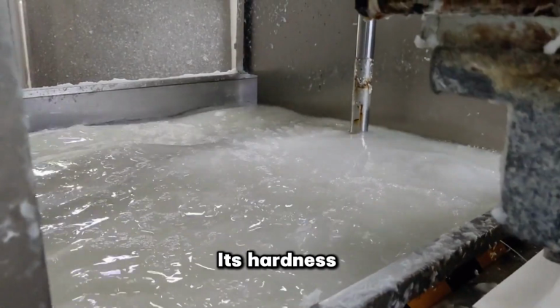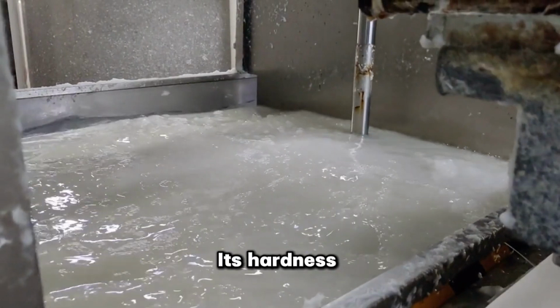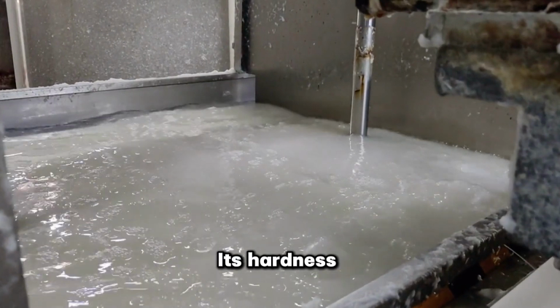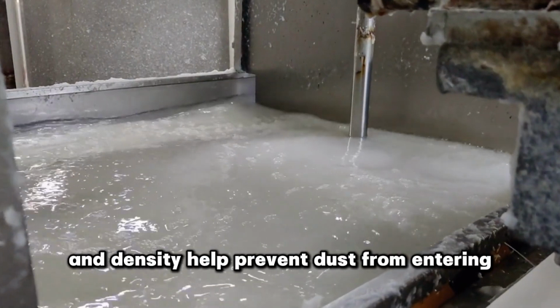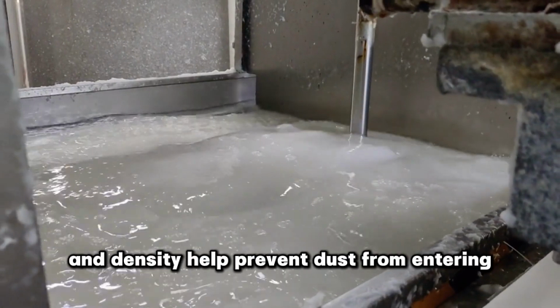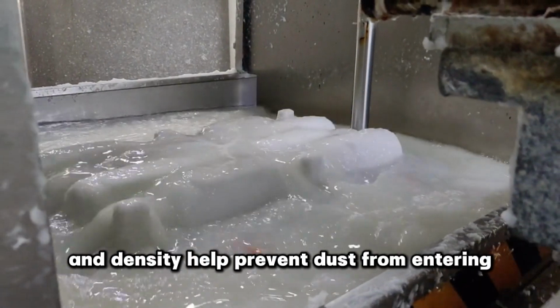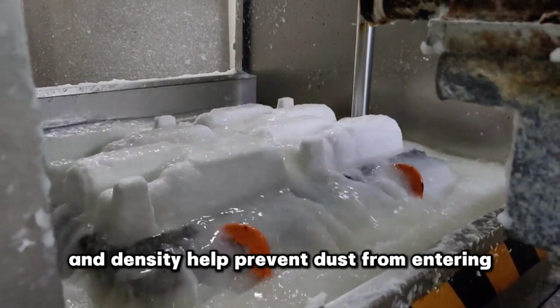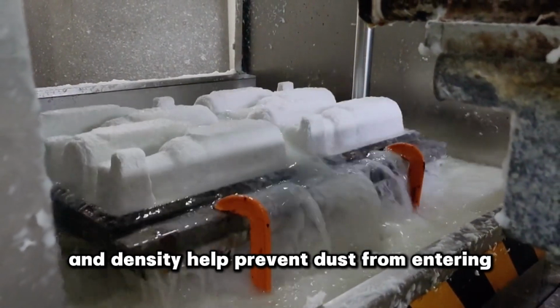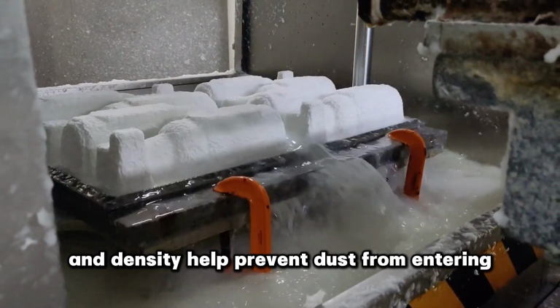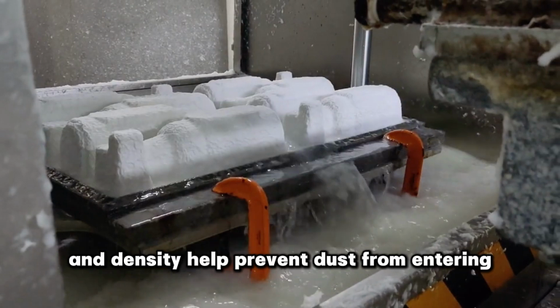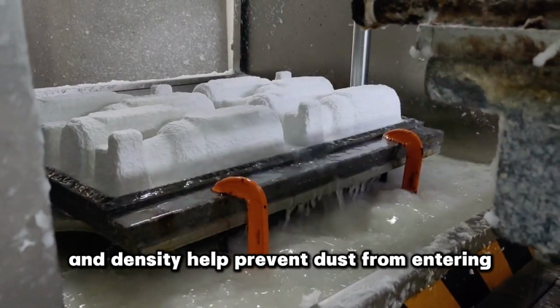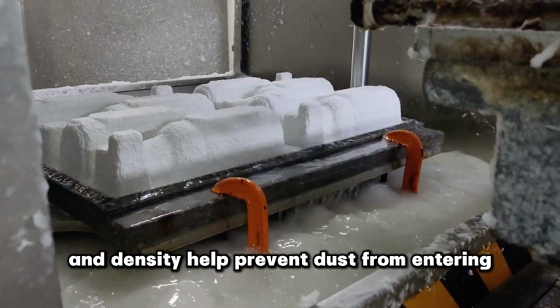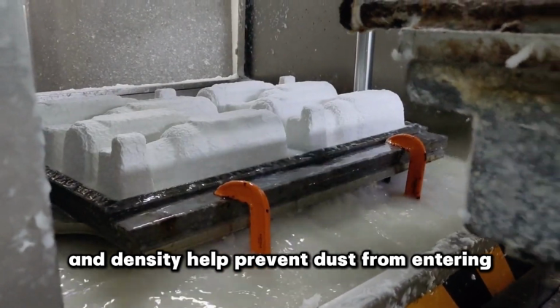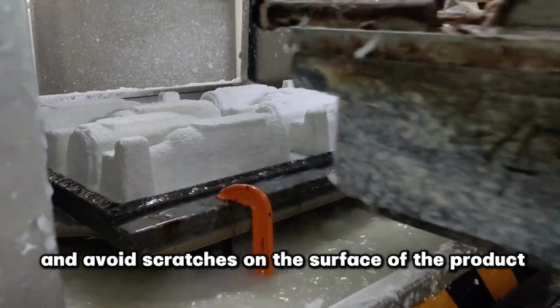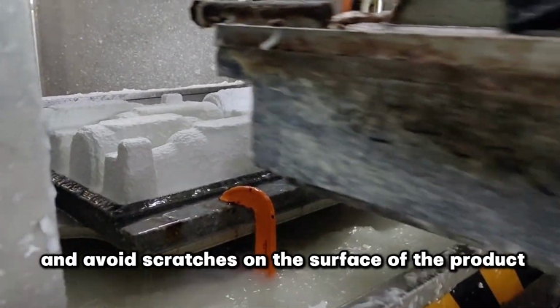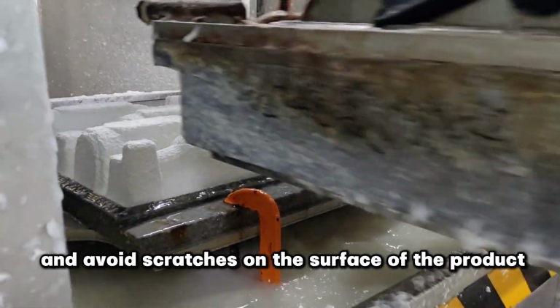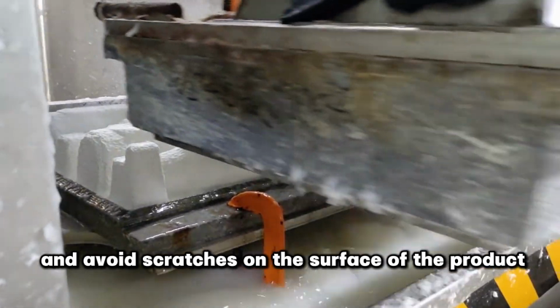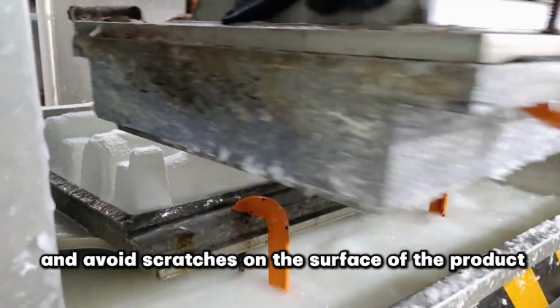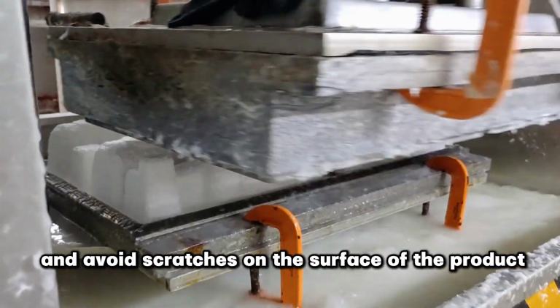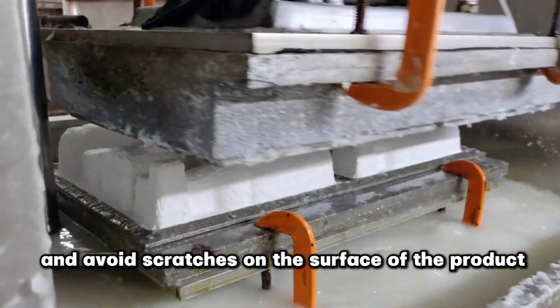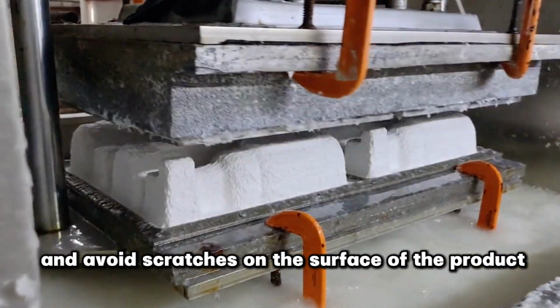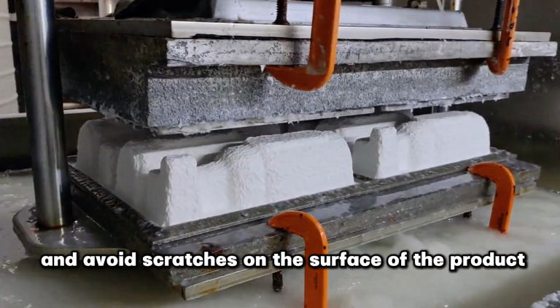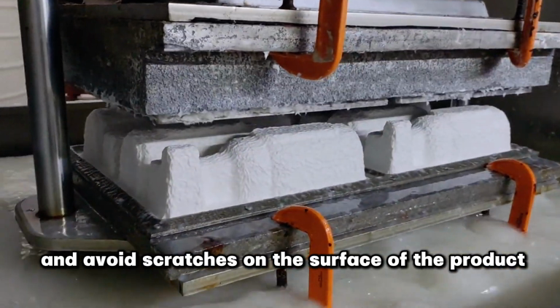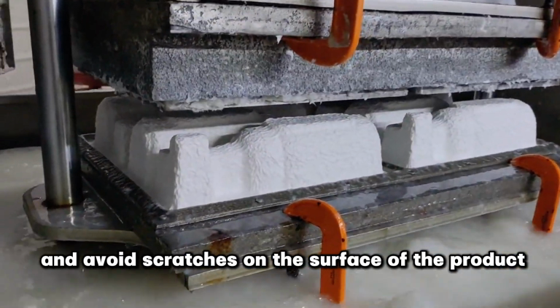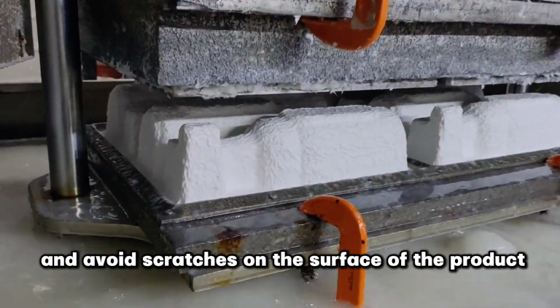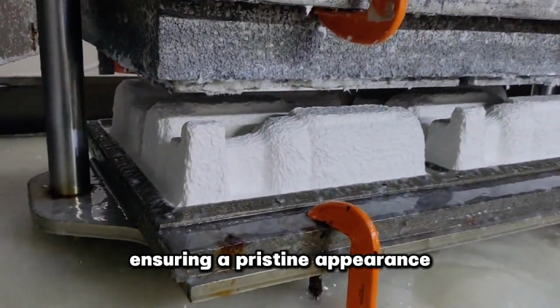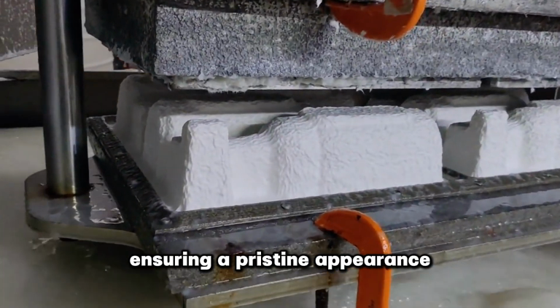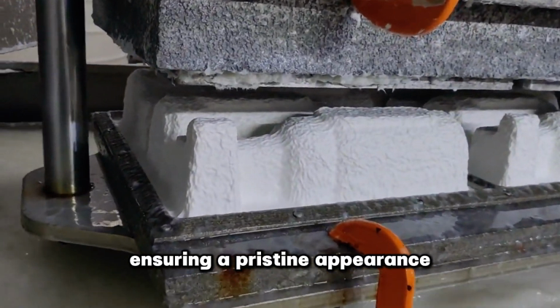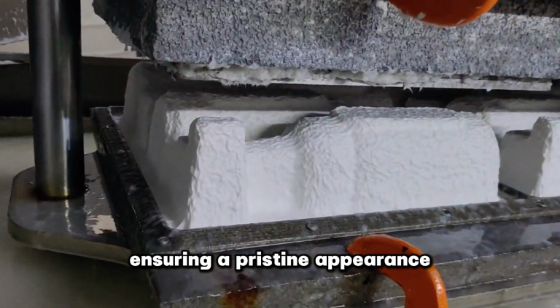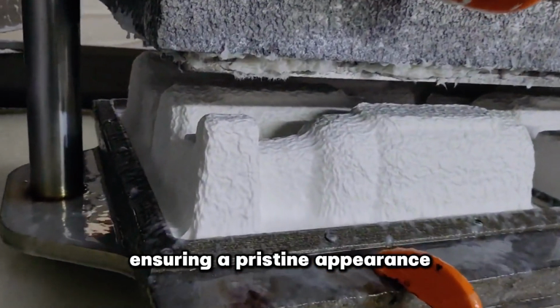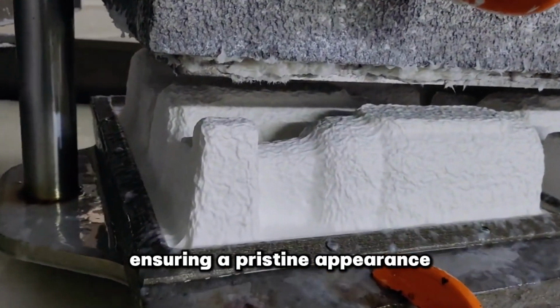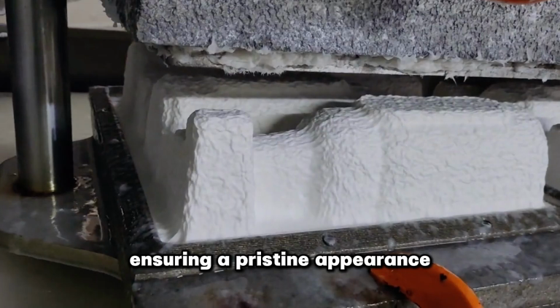Its hardness and density help prevent dust from entering and avoid scratches on the surface of the product, ensuring a pristine appearance.